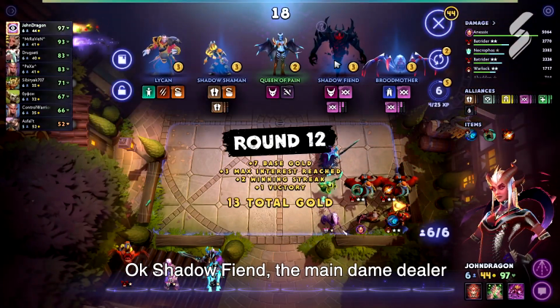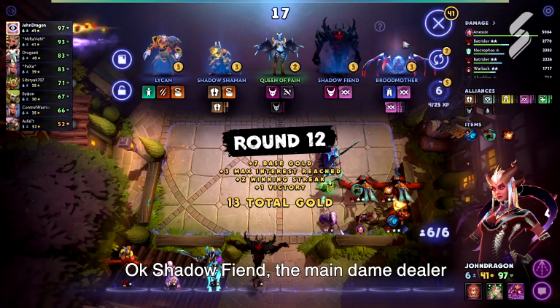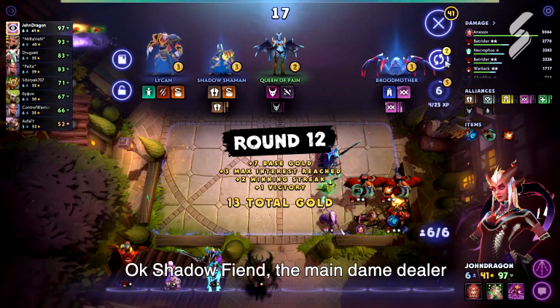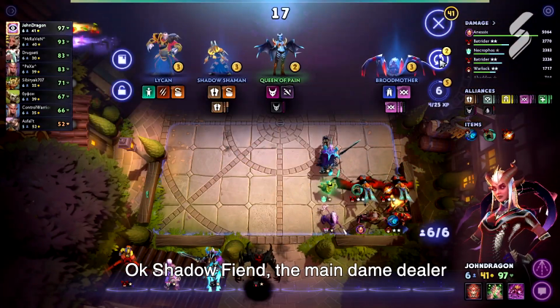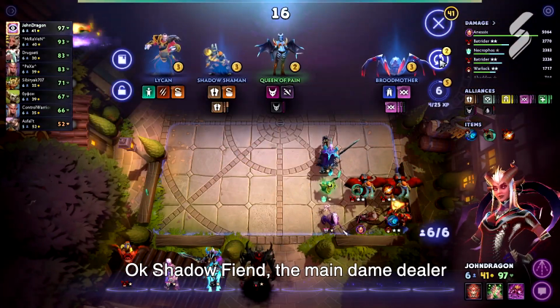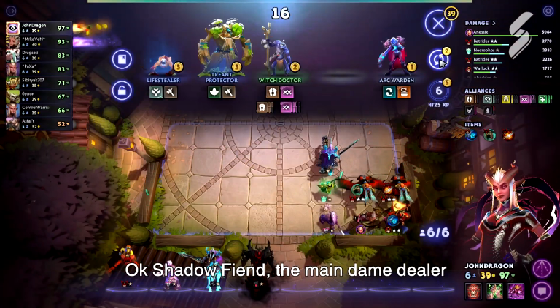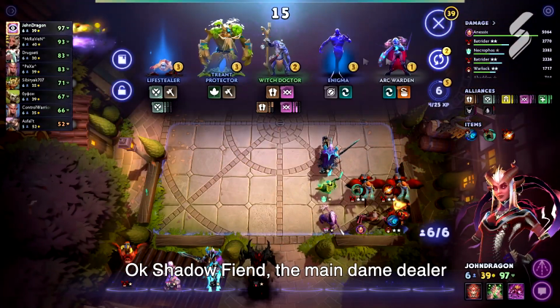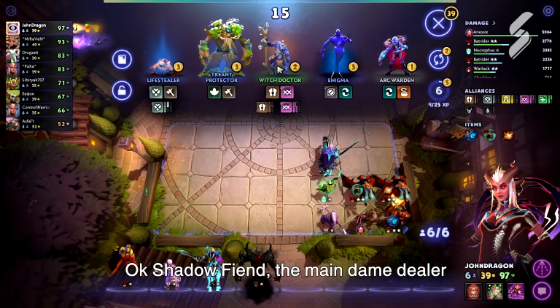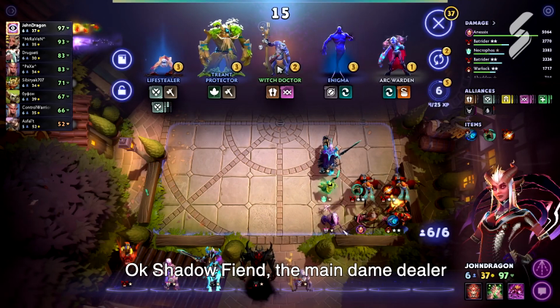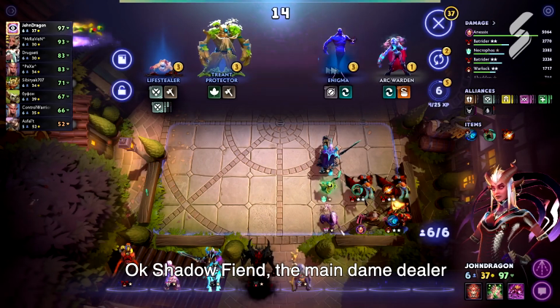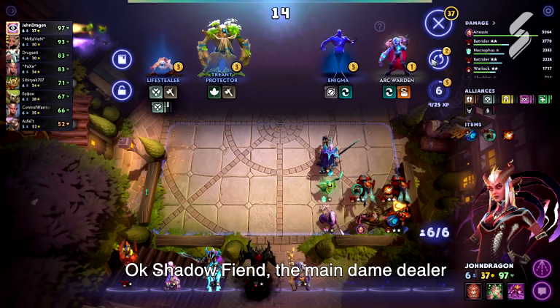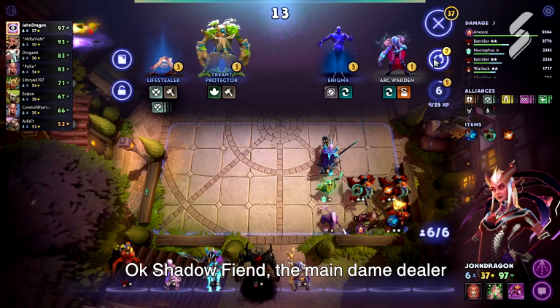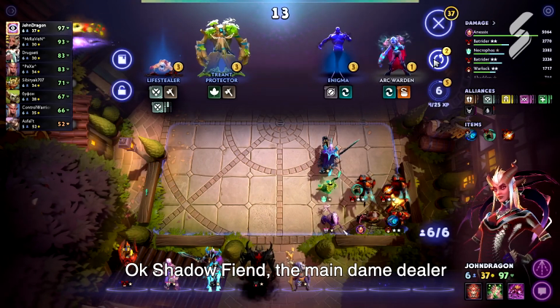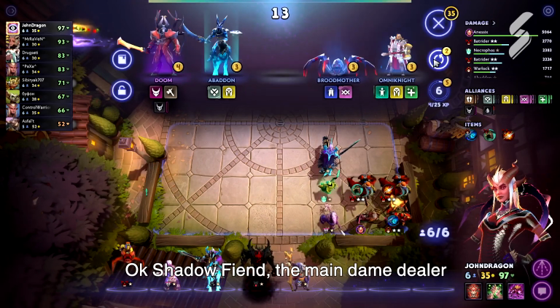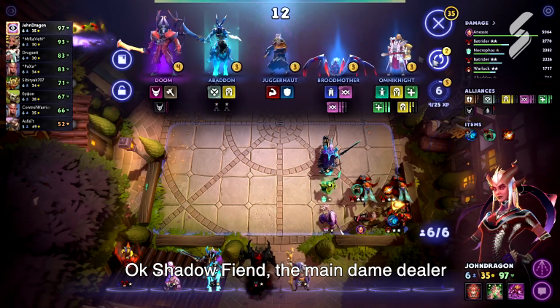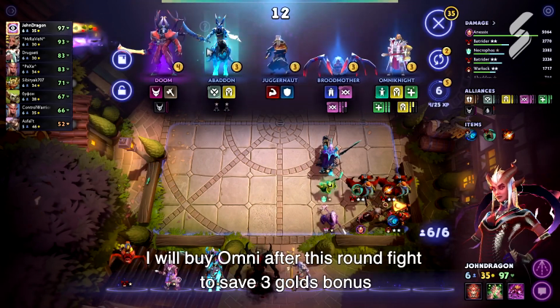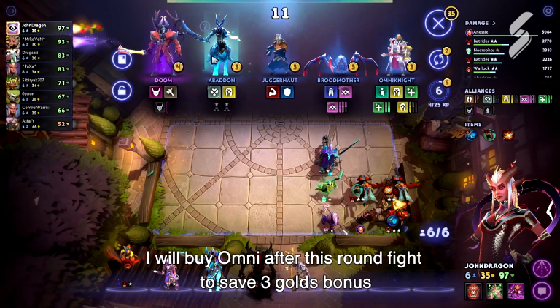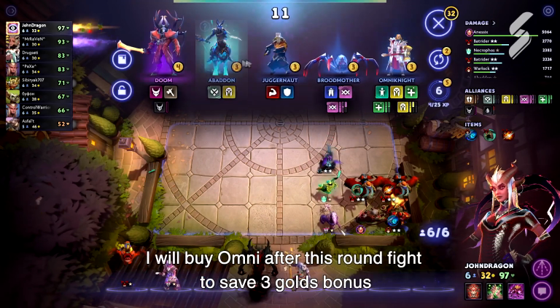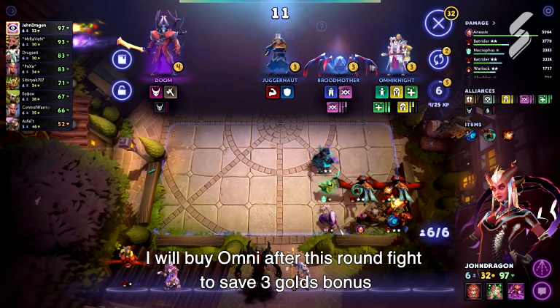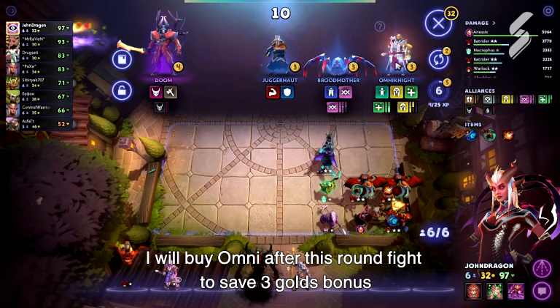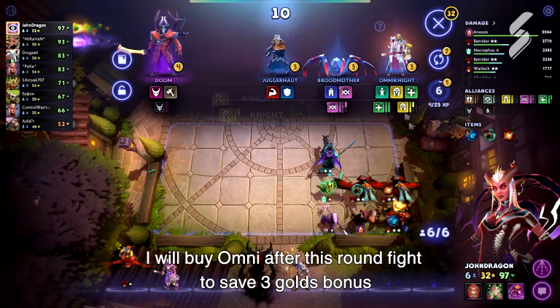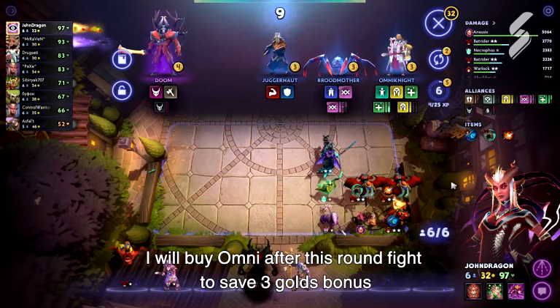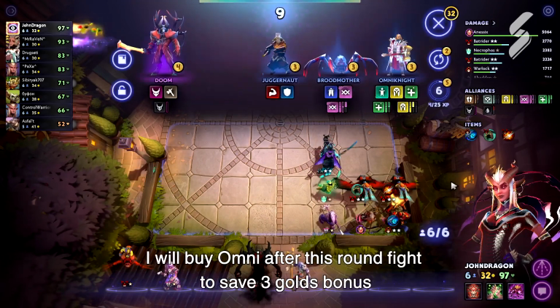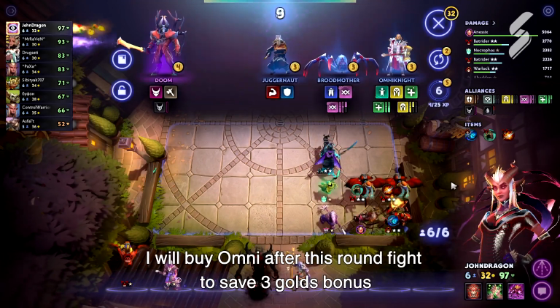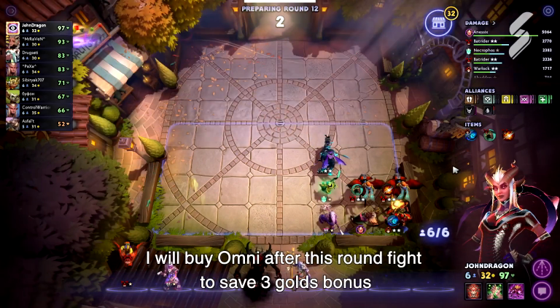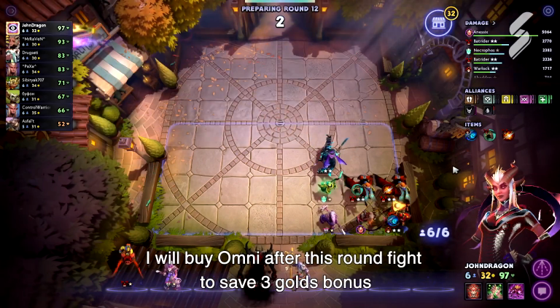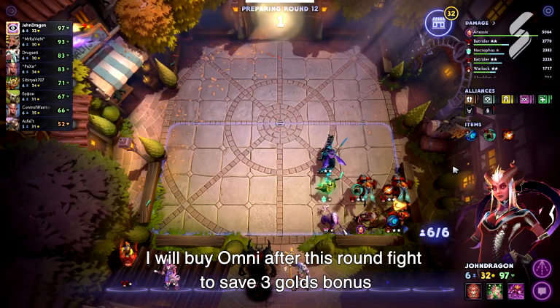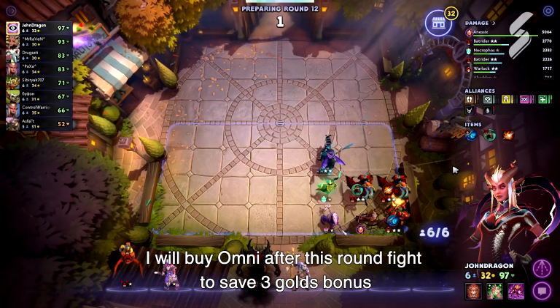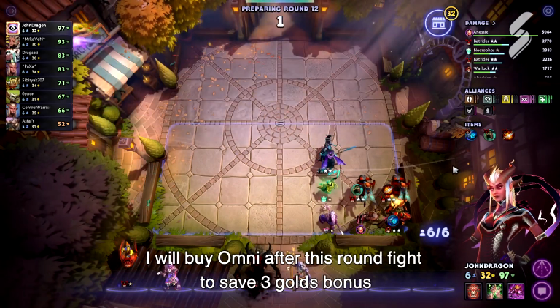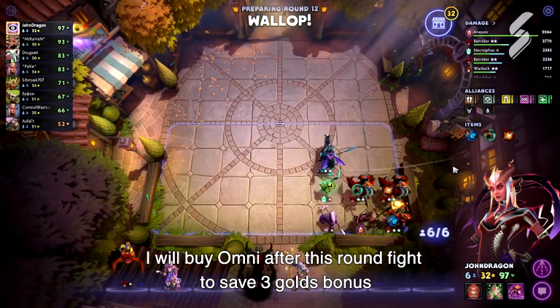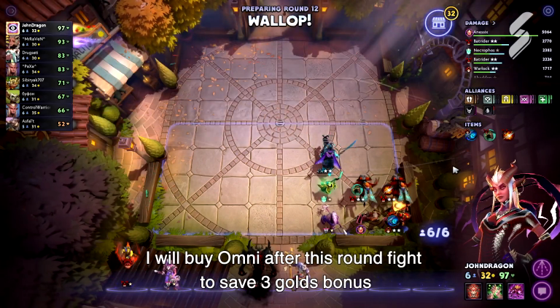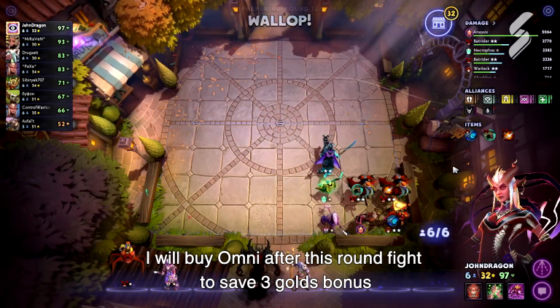Shadow Beam is the main damage dealer. I will buy Omni after this round's fight to save the 3 gold bonus.